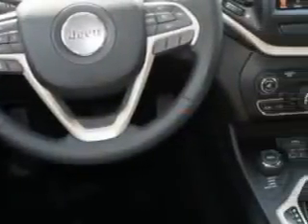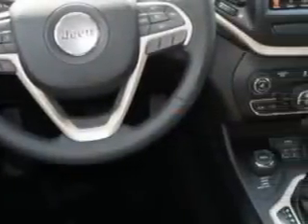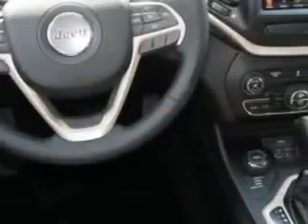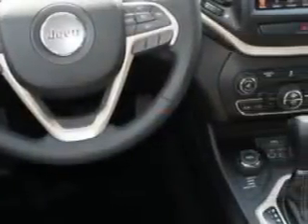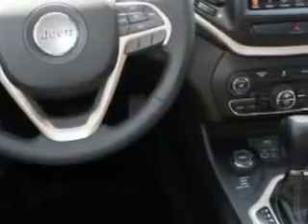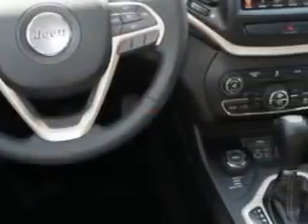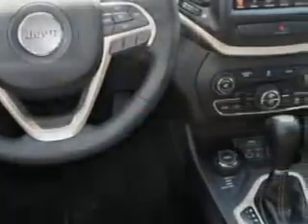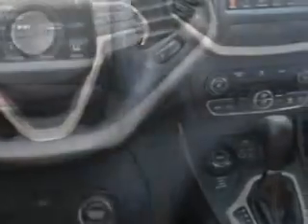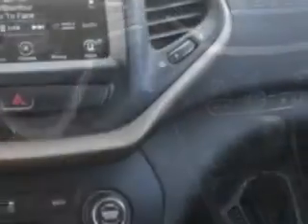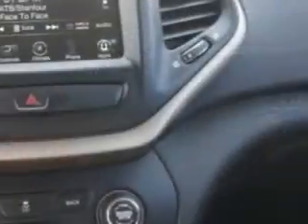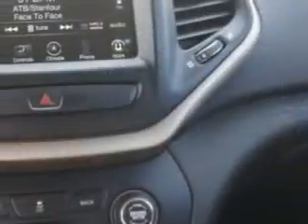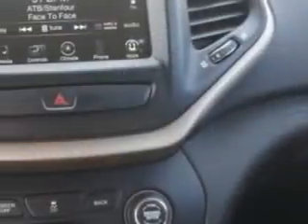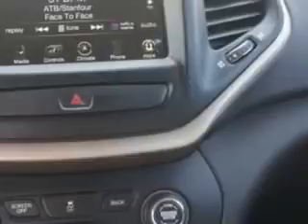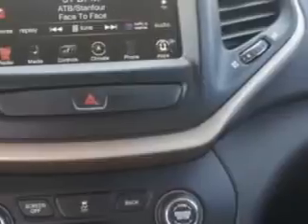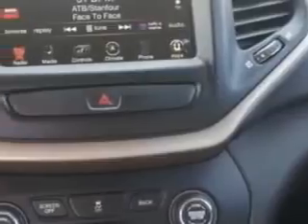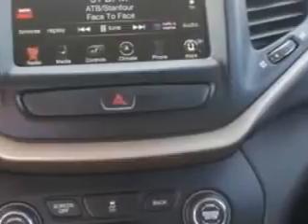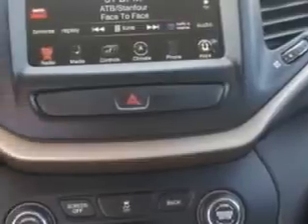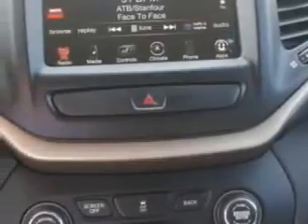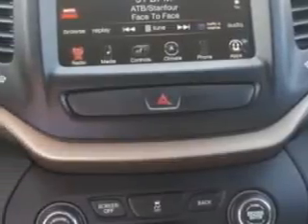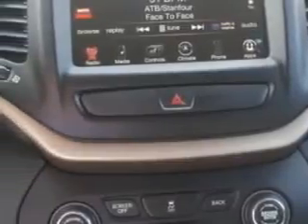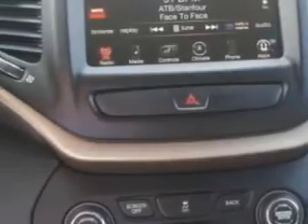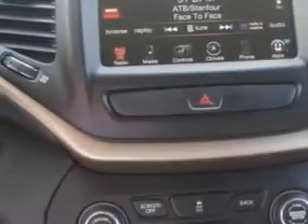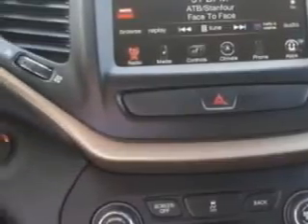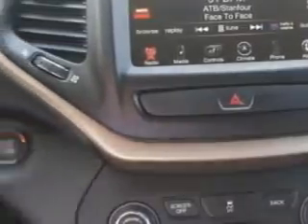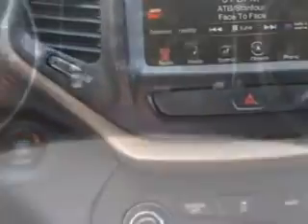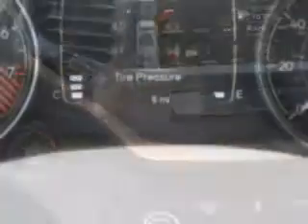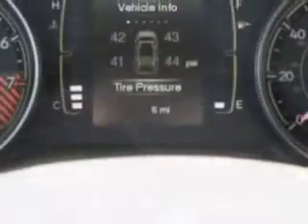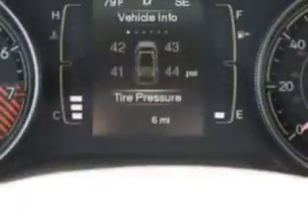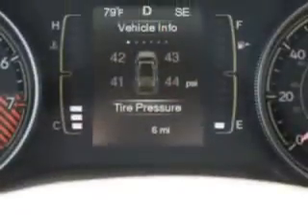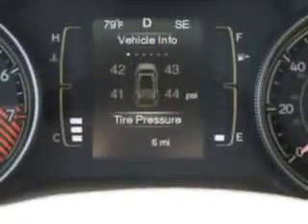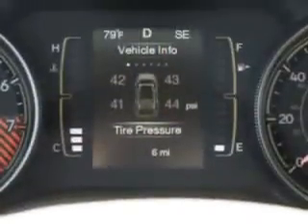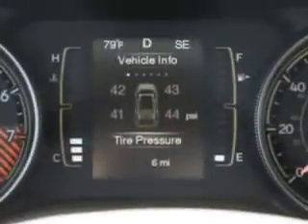Enjoy the drive and have peace of mind in this 2014 Jeep Cherokee. See us at Riverside Autoplex of Muscogee today.